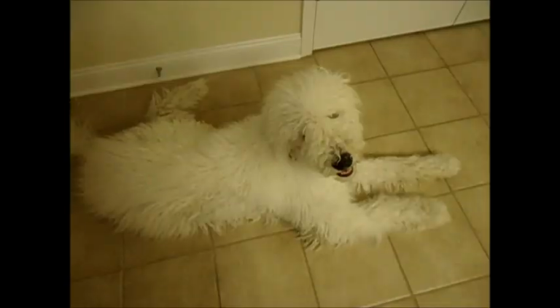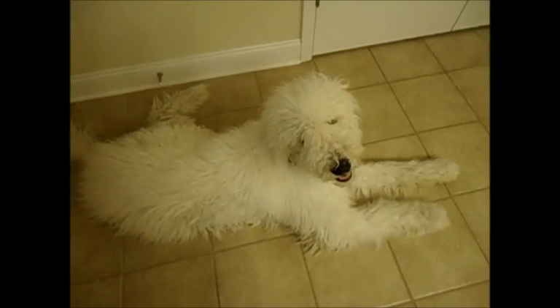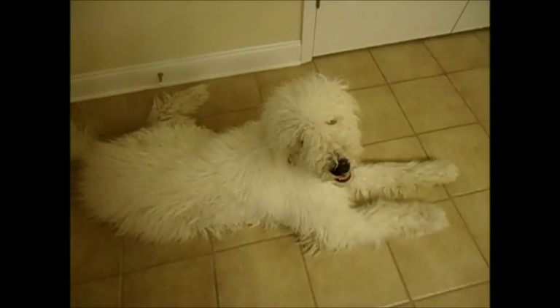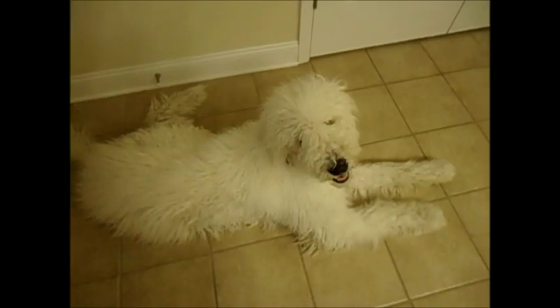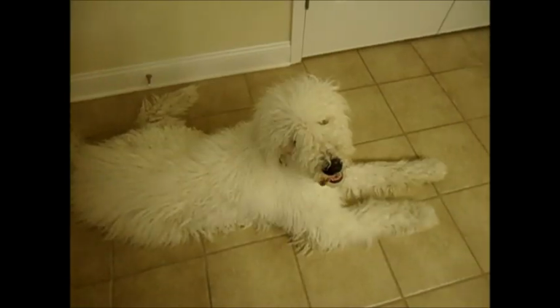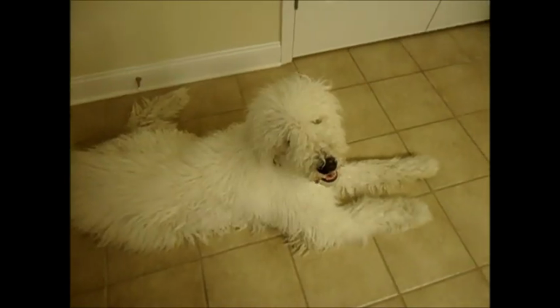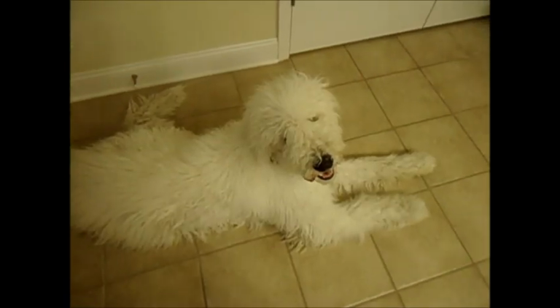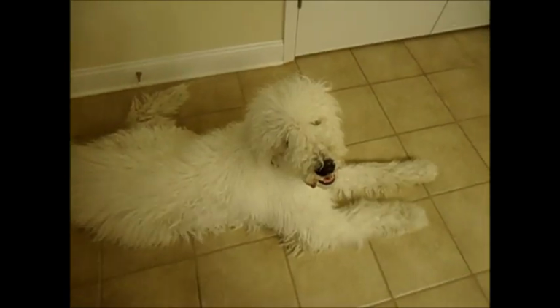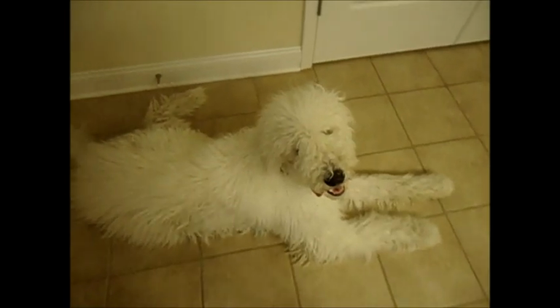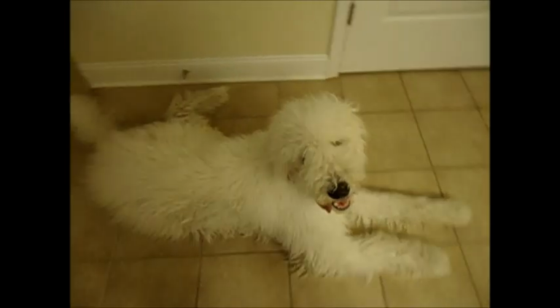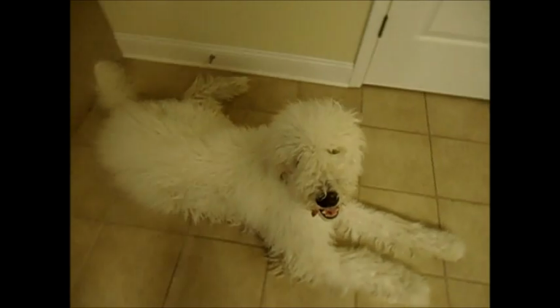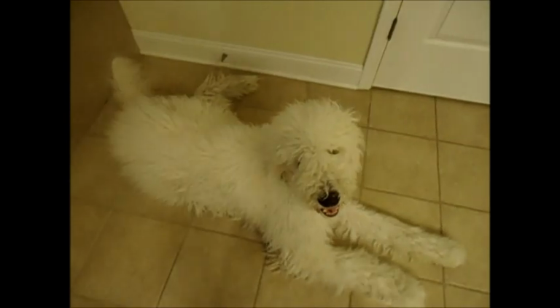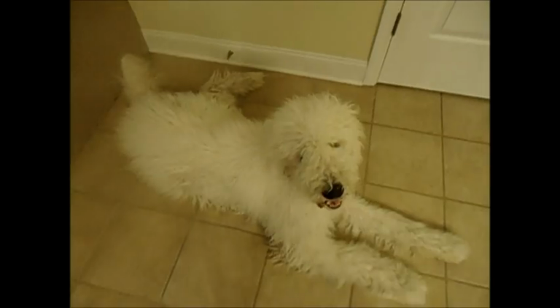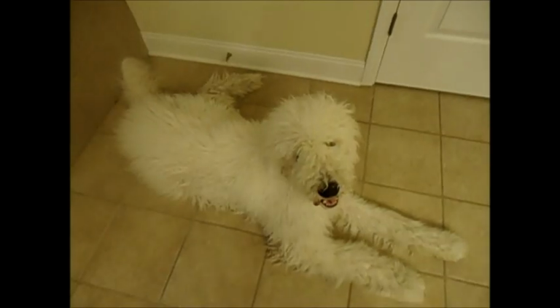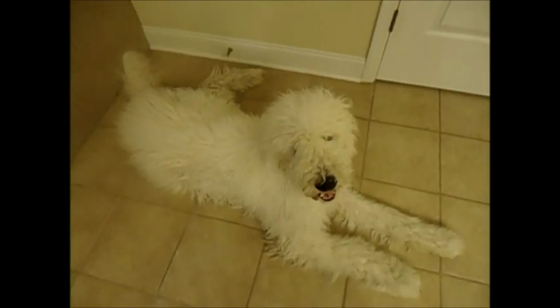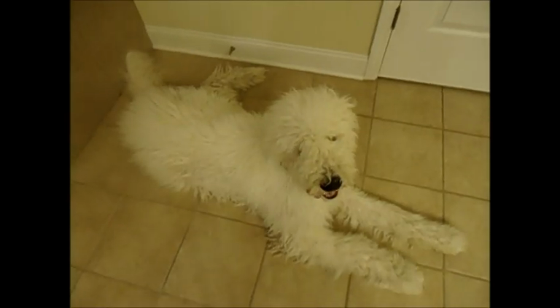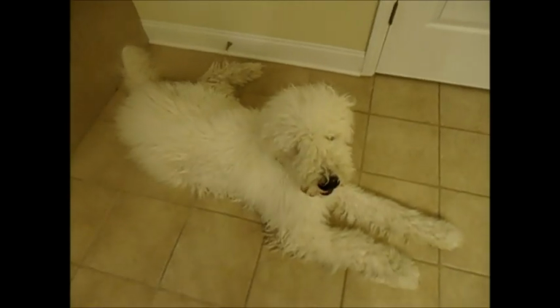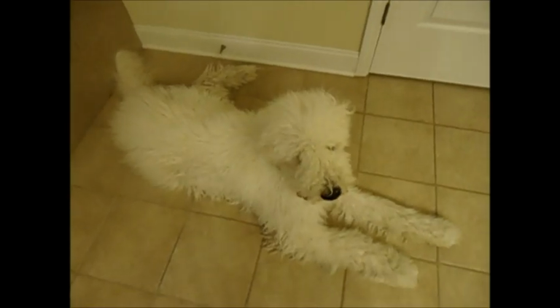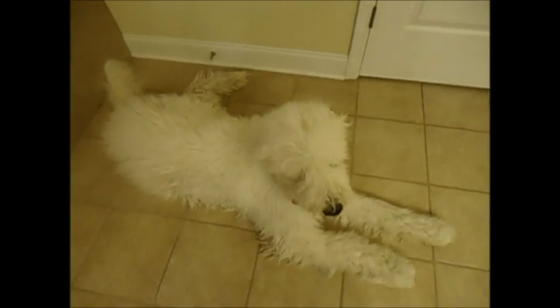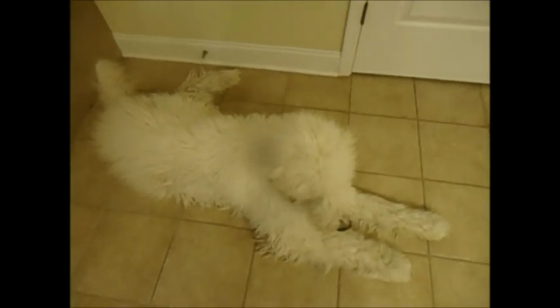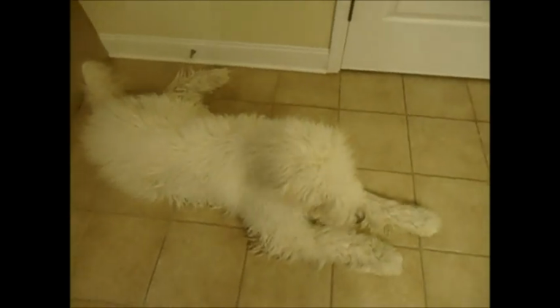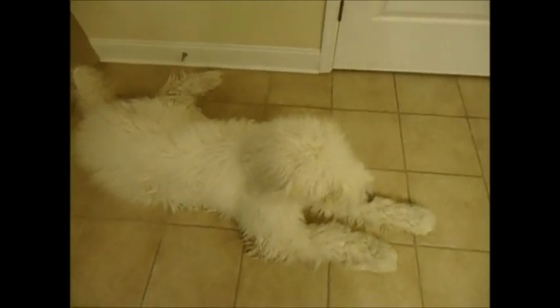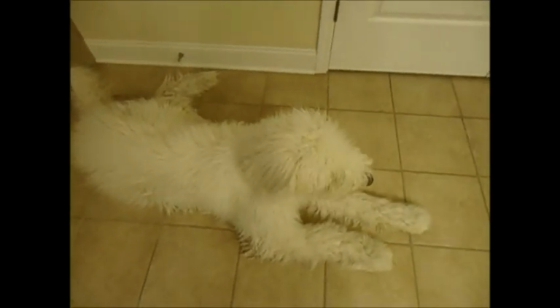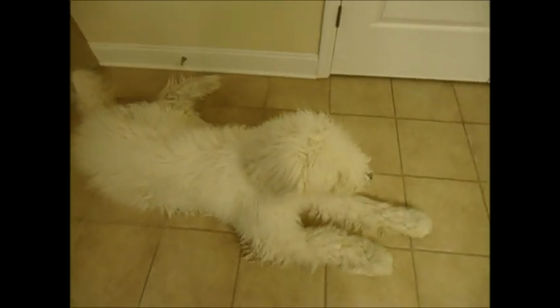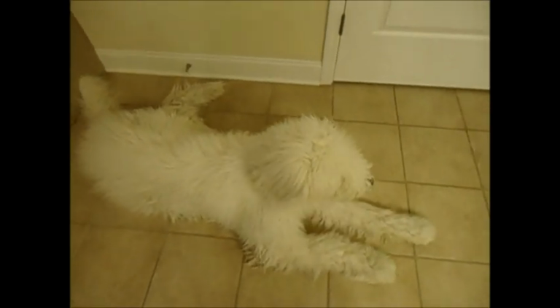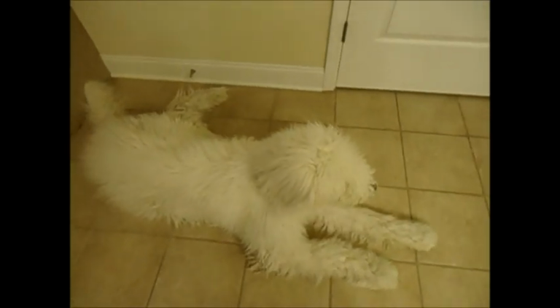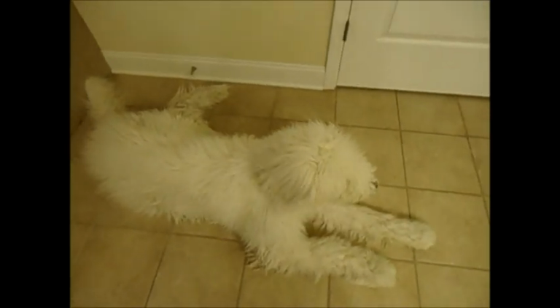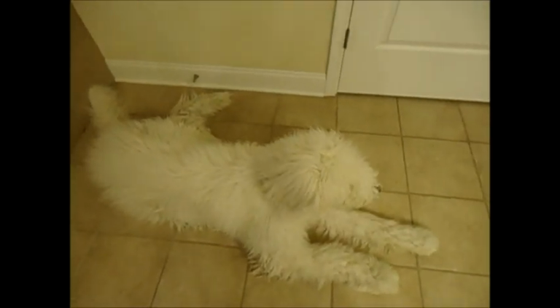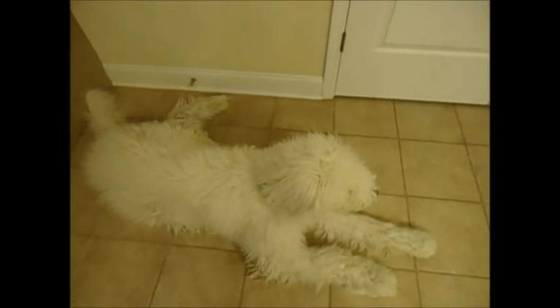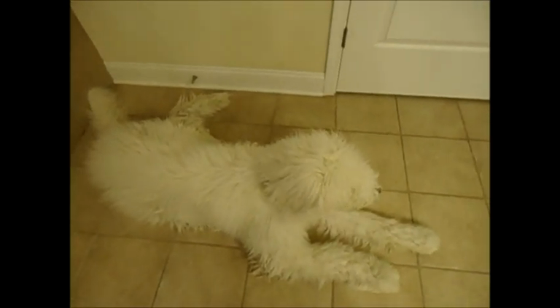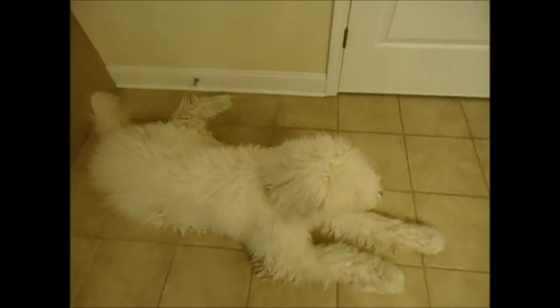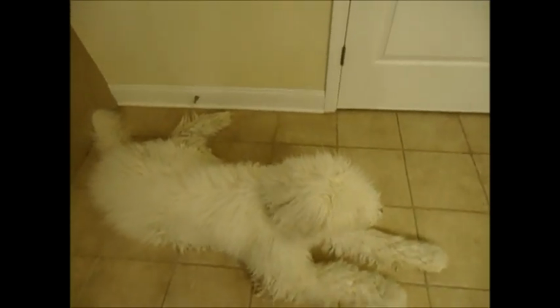This is my Commodore puppy Spector. He is nine months old and today we're going to give him a bath.